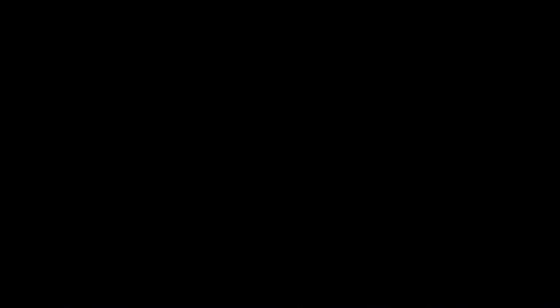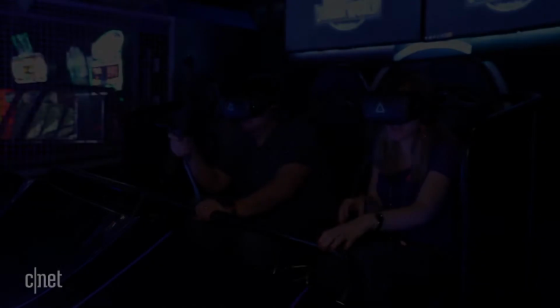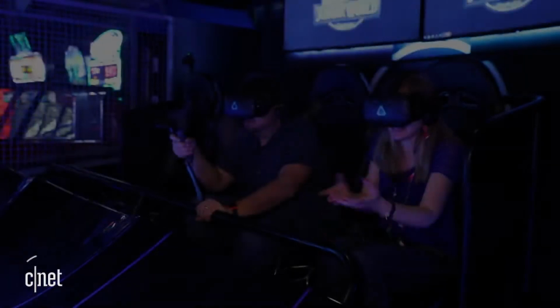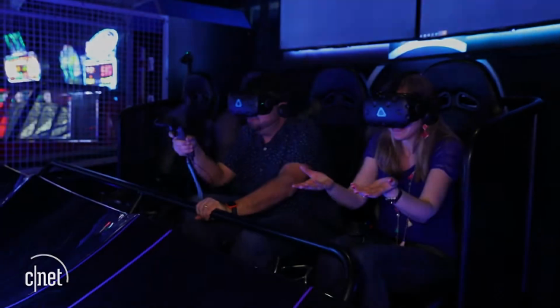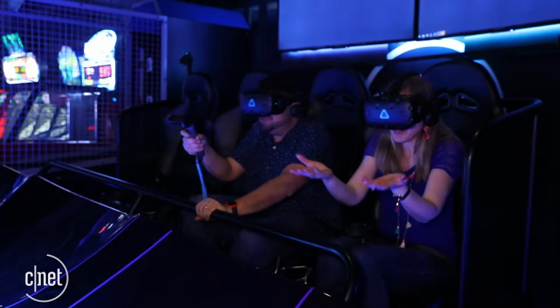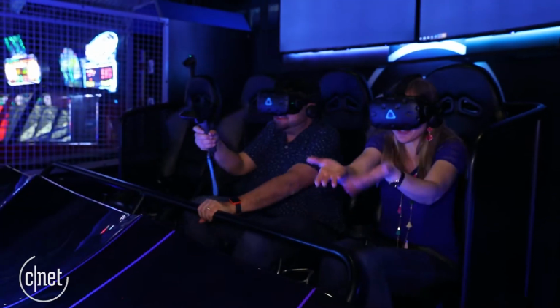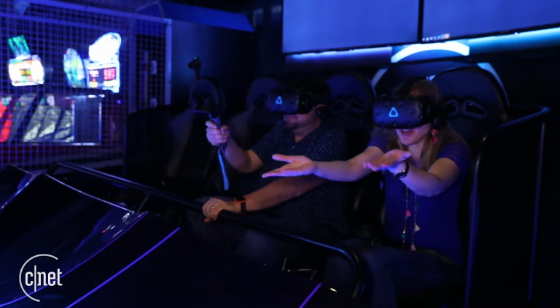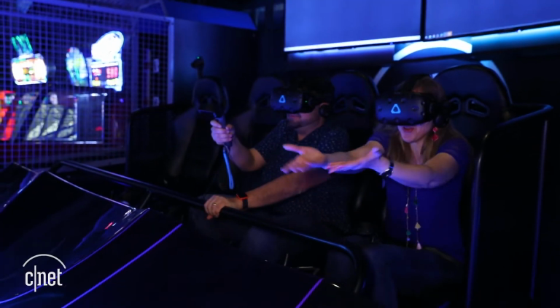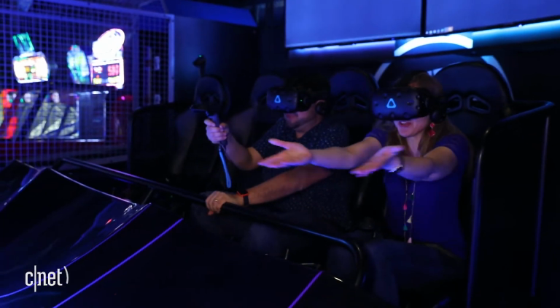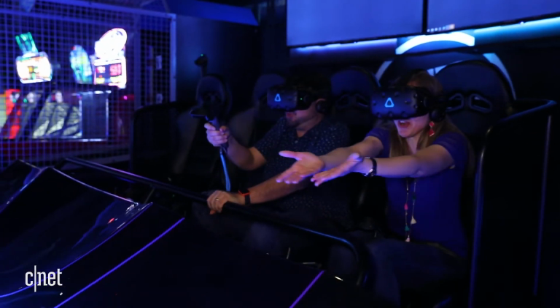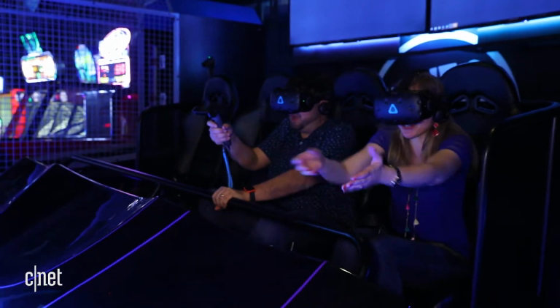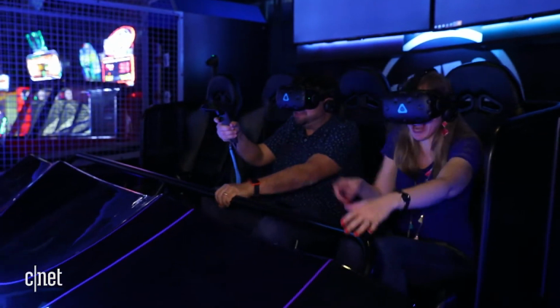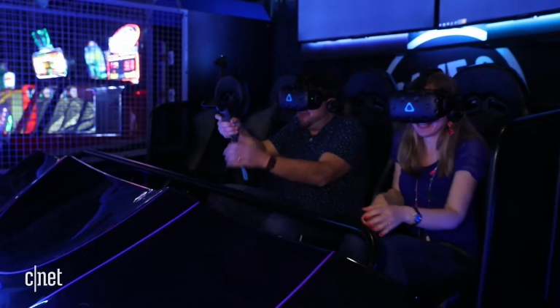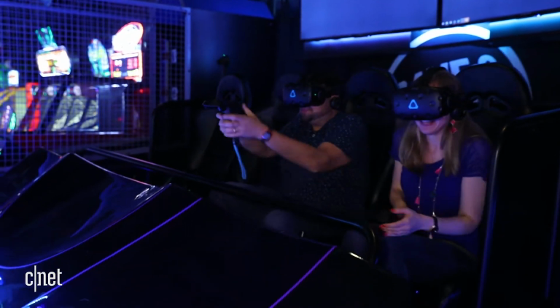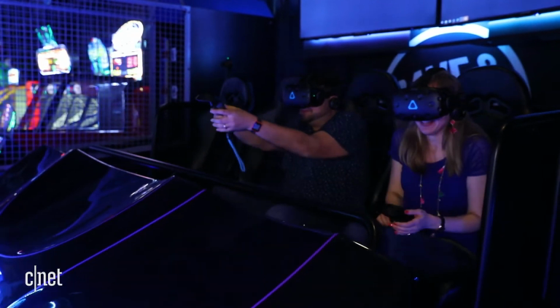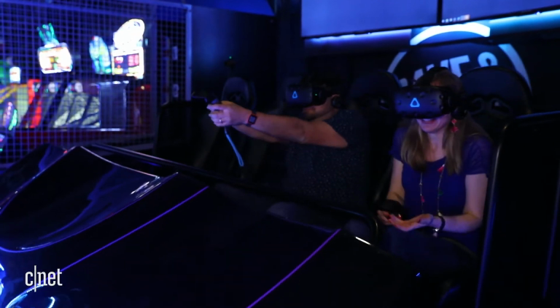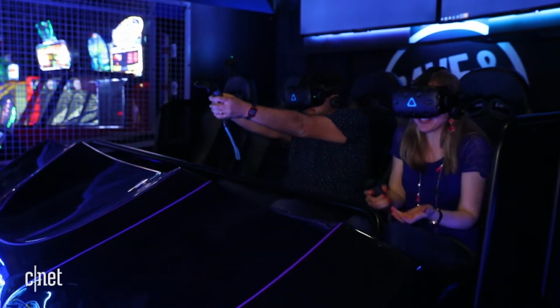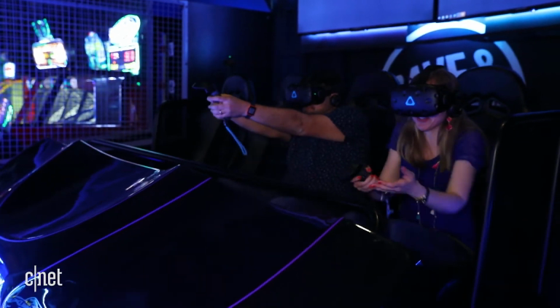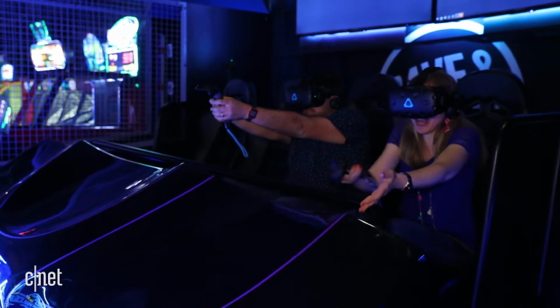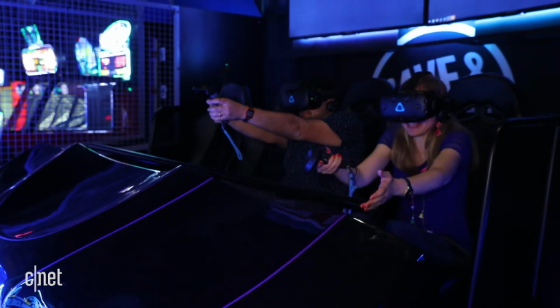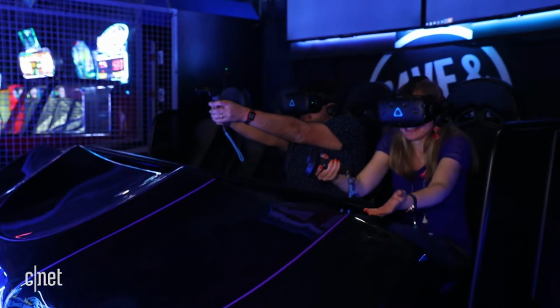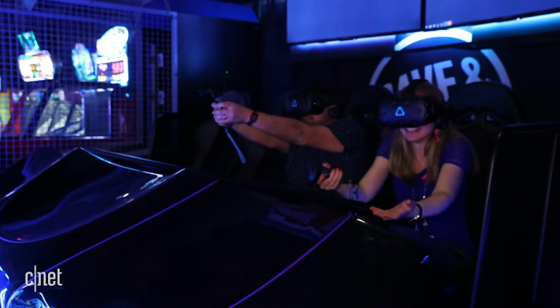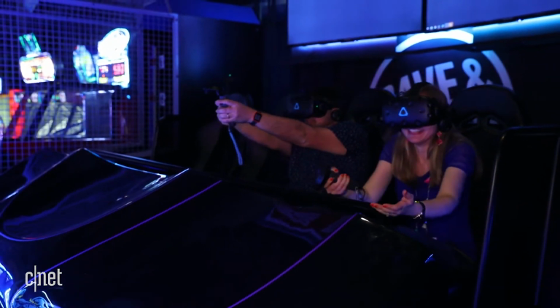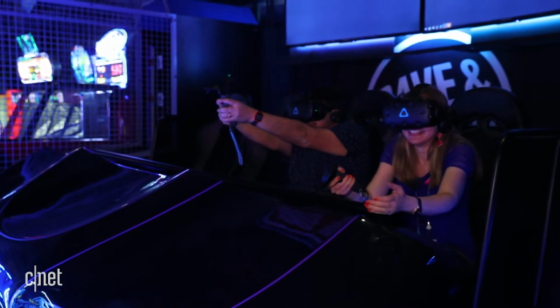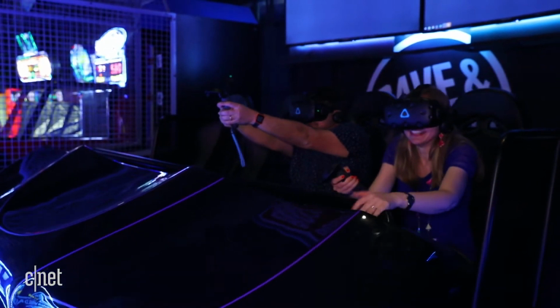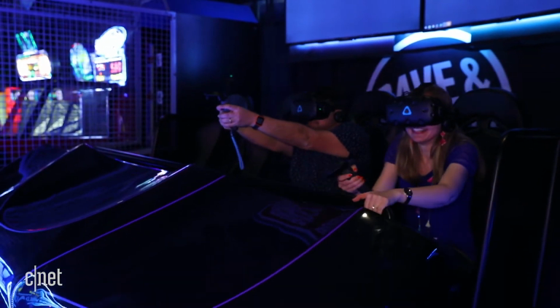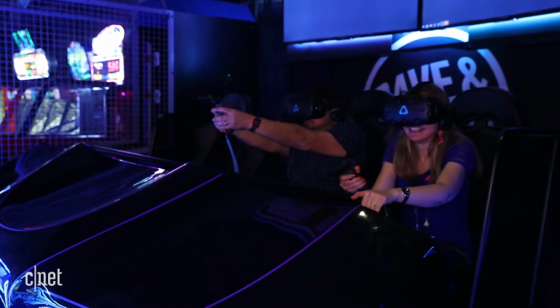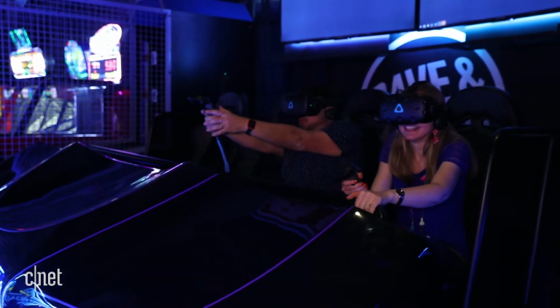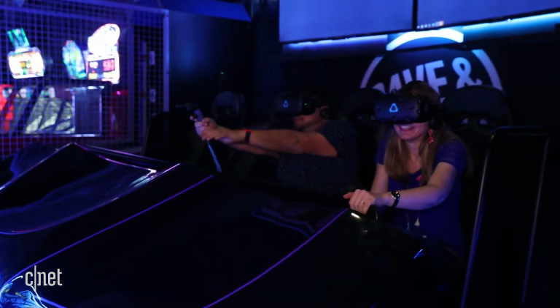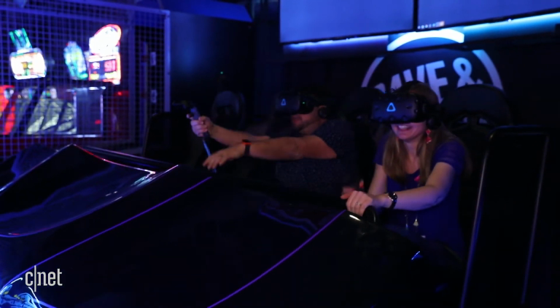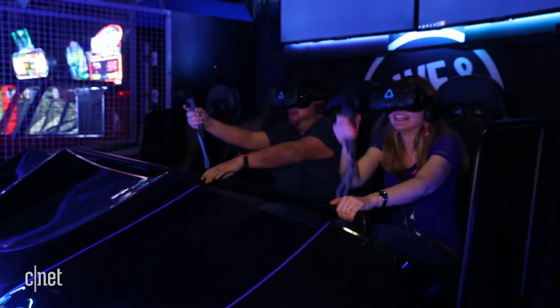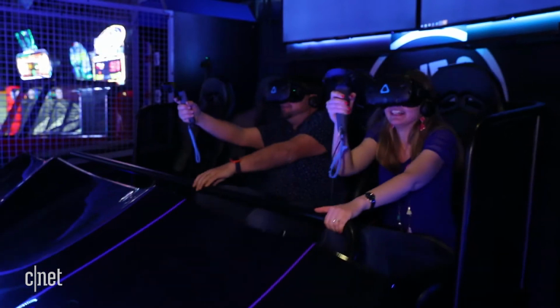Wait, here's my truck! We're hooking on!